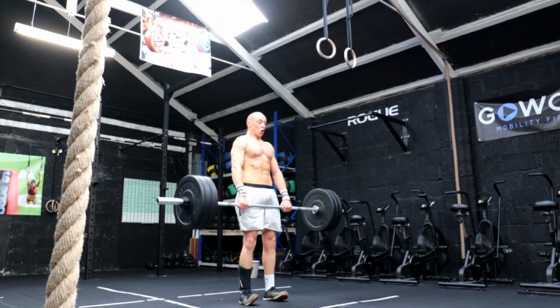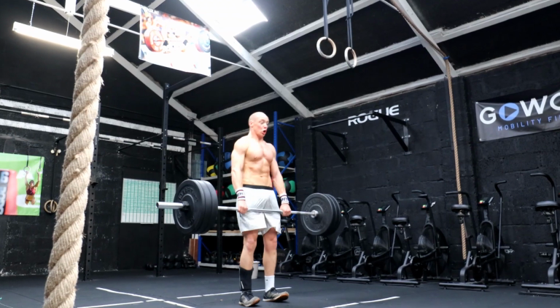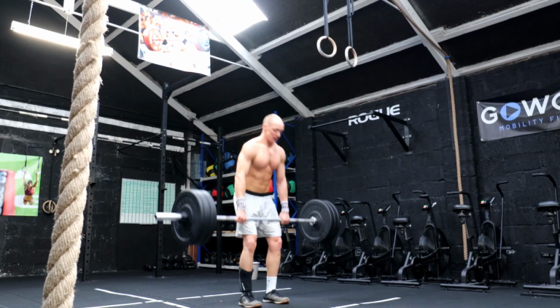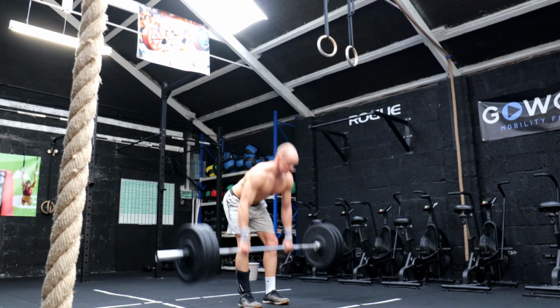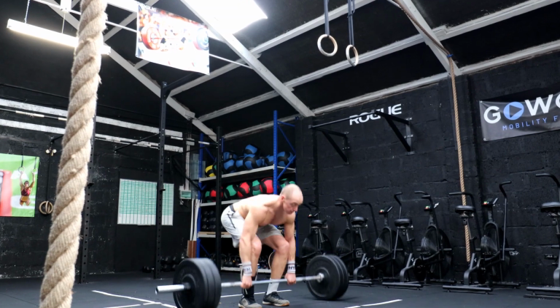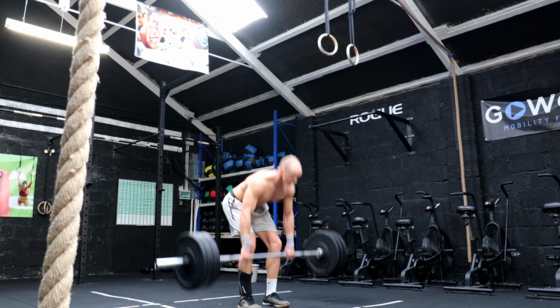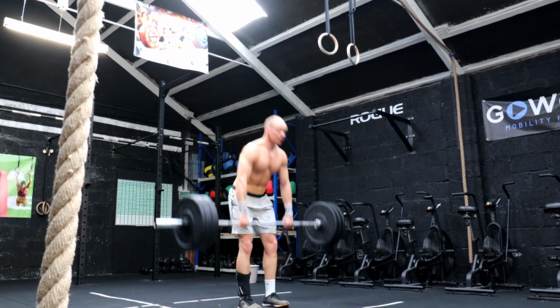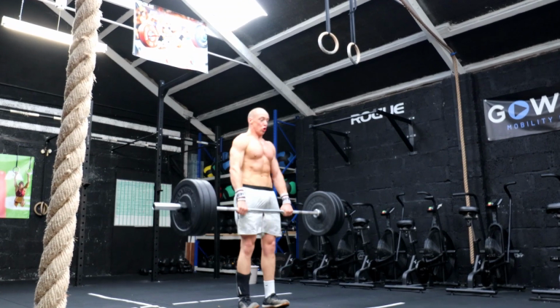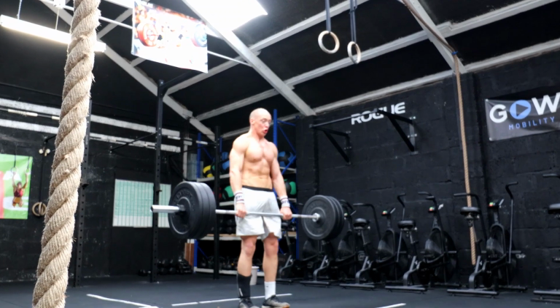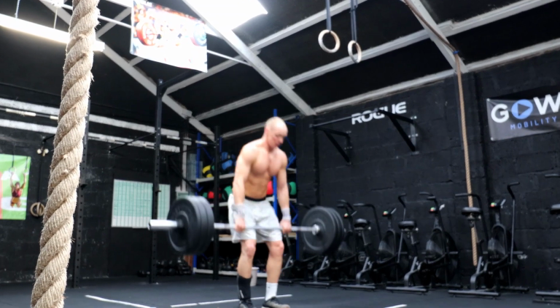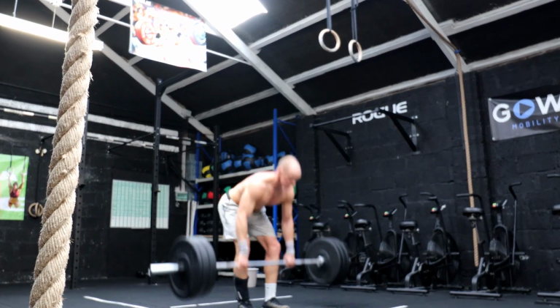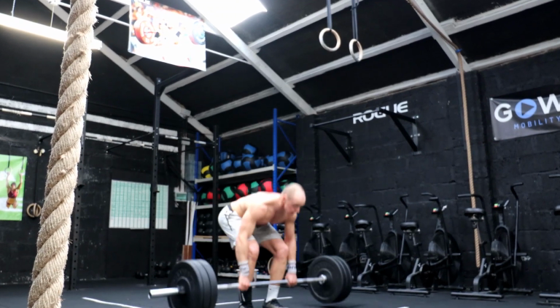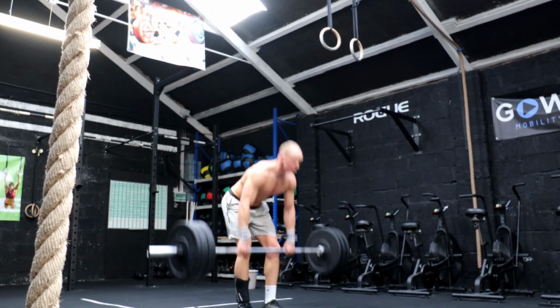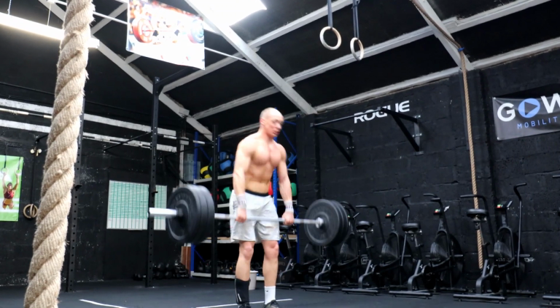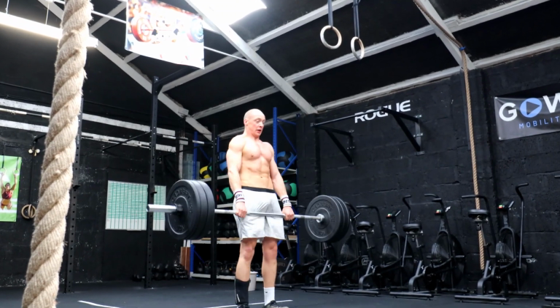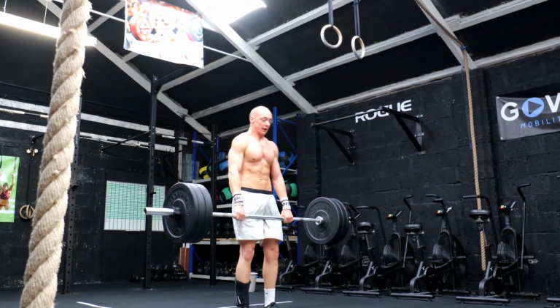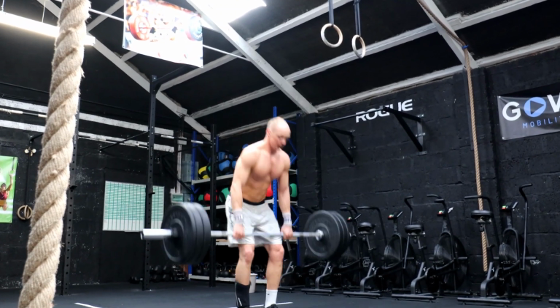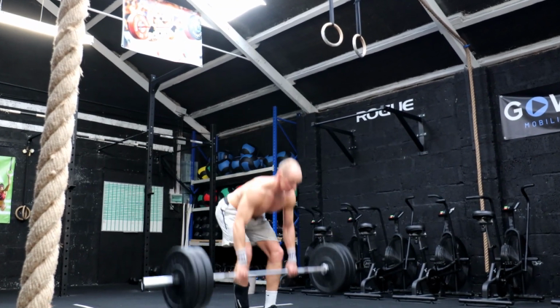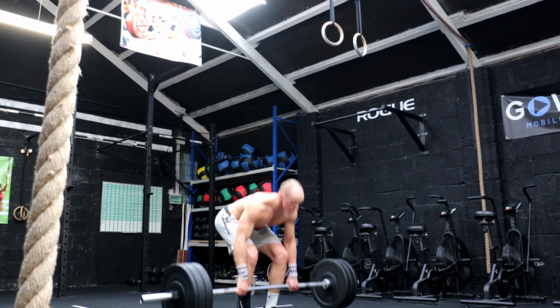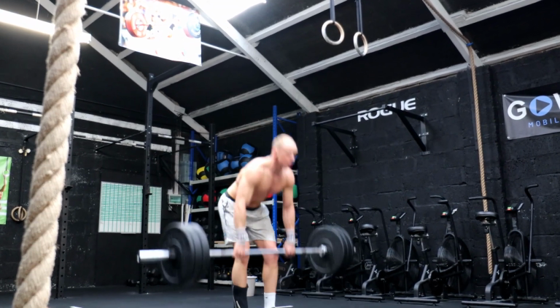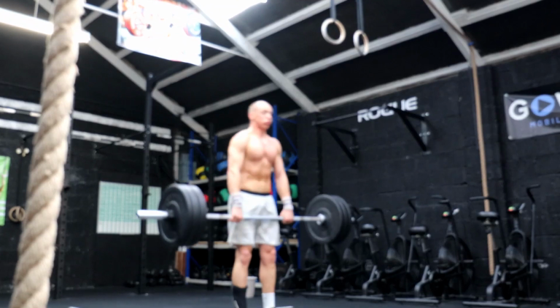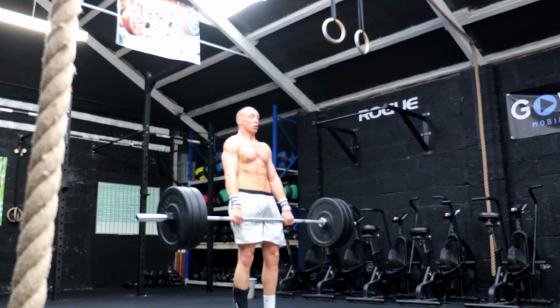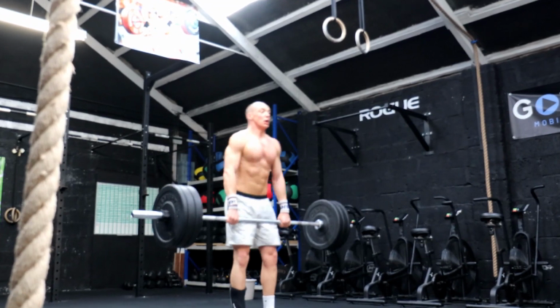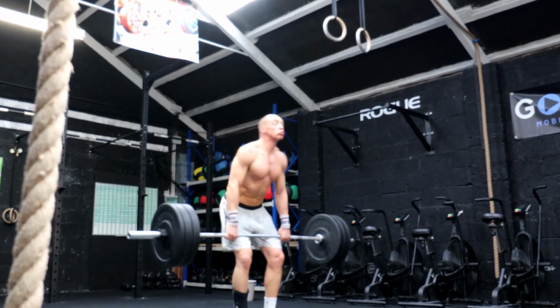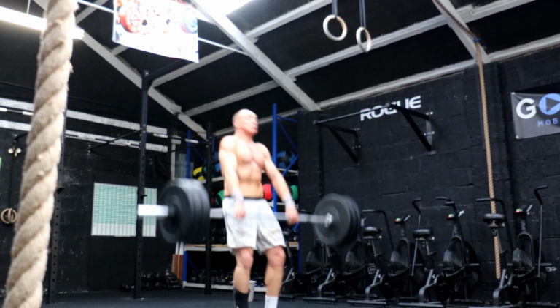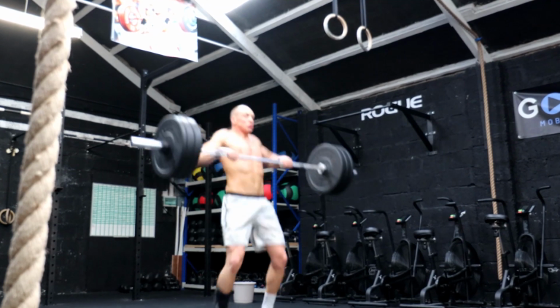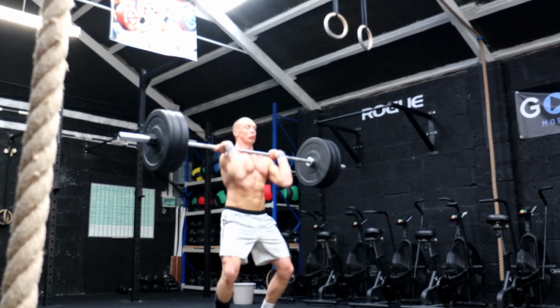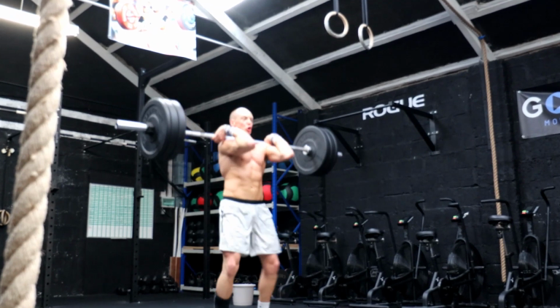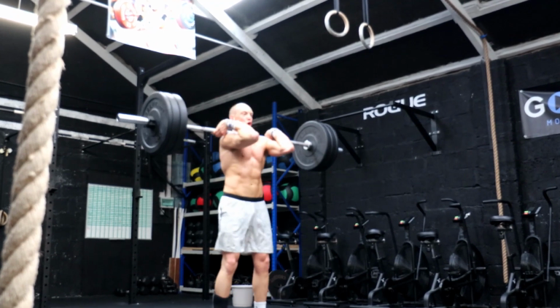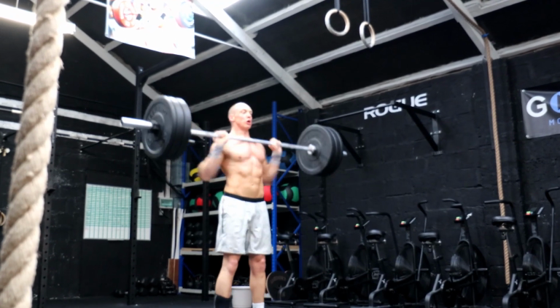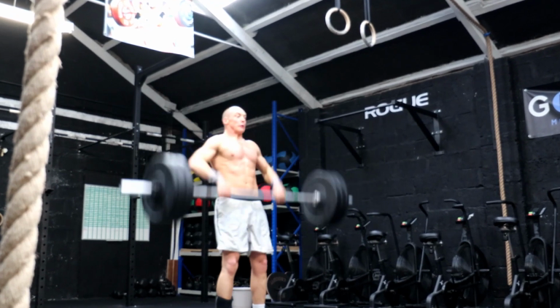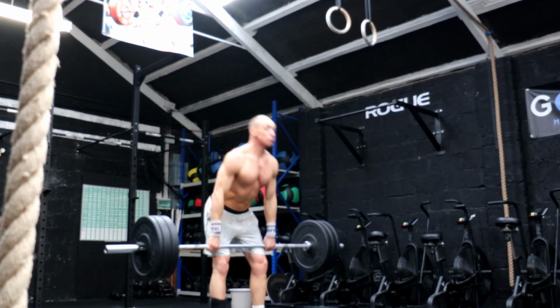There are lots of transitions between the bar and the rope in this workout, so see how quickly we can get our hands on the bar after each rope climb — this will be important.